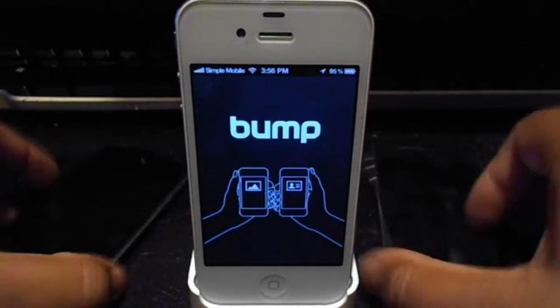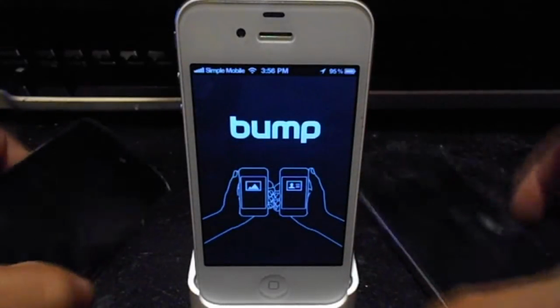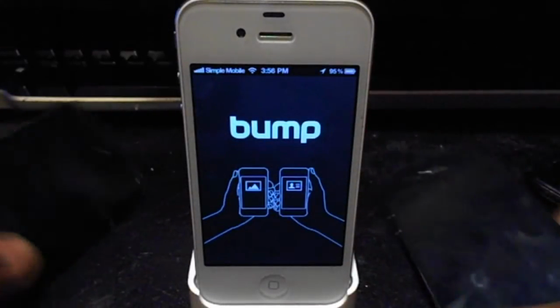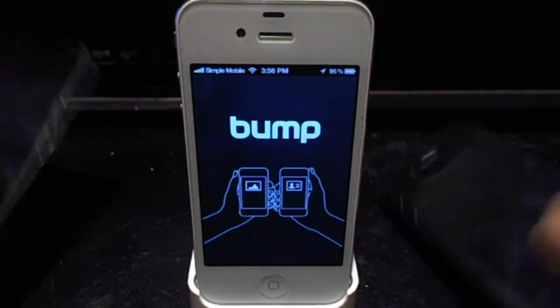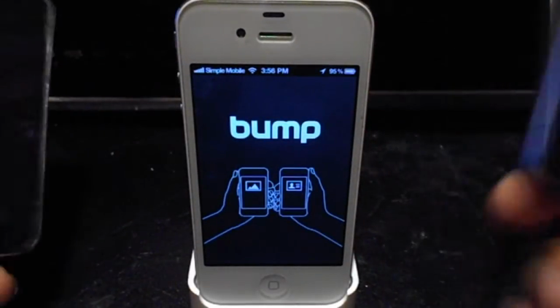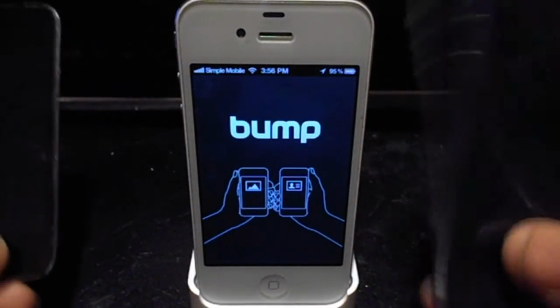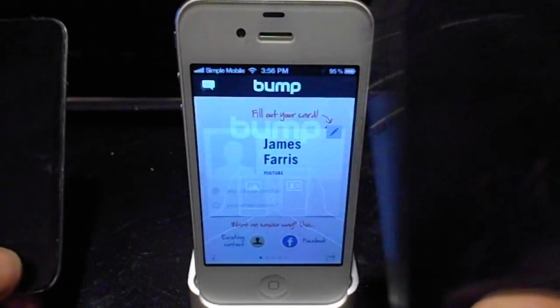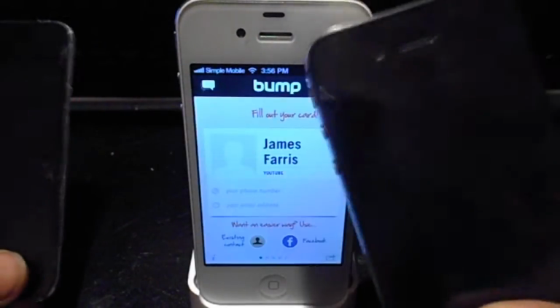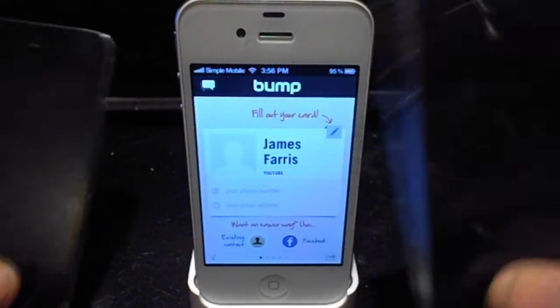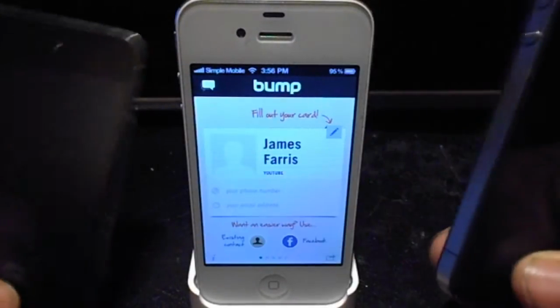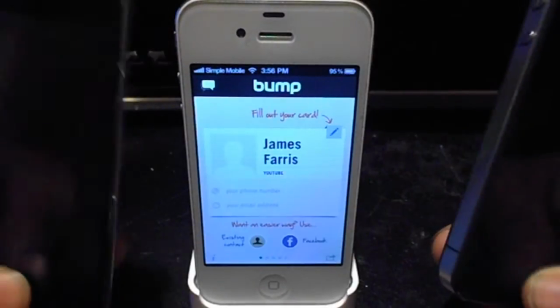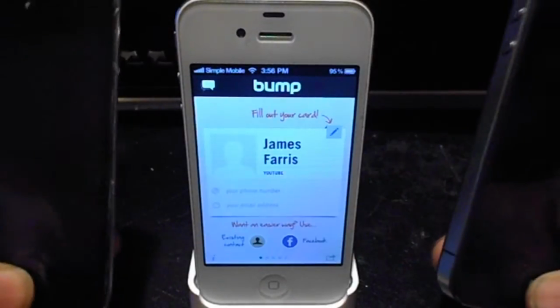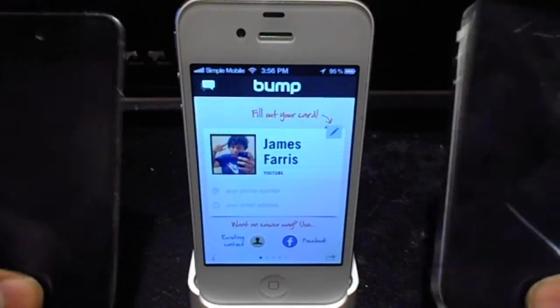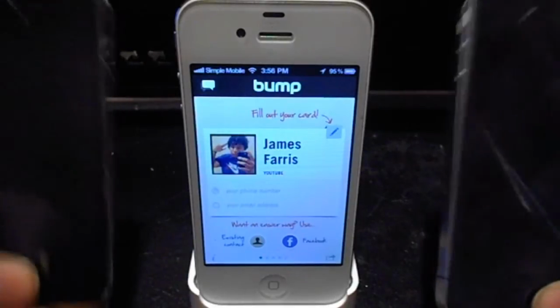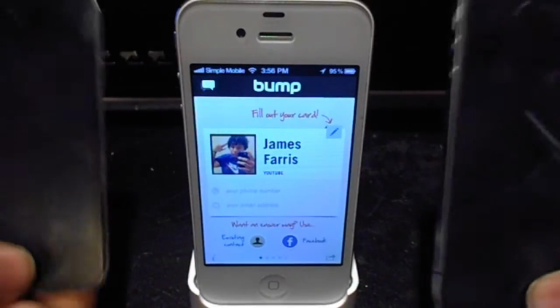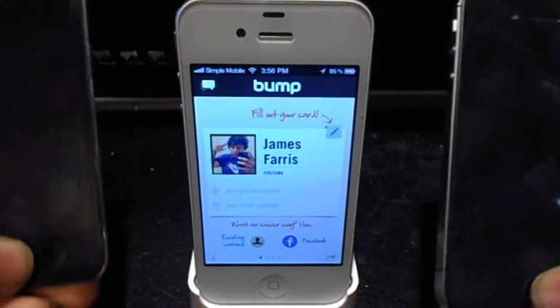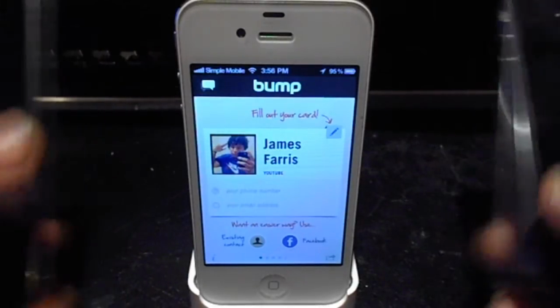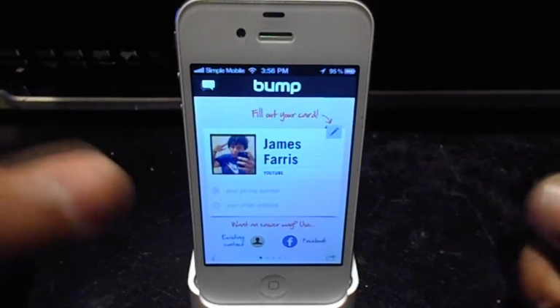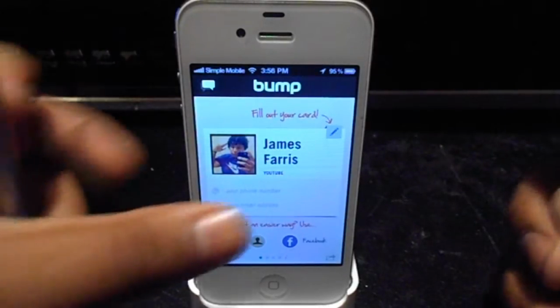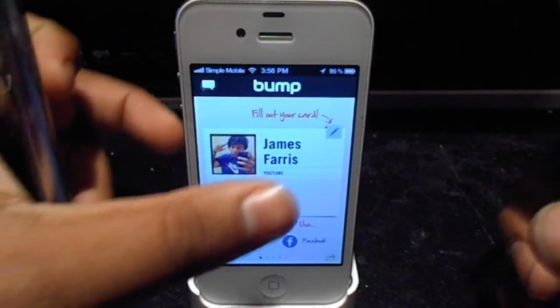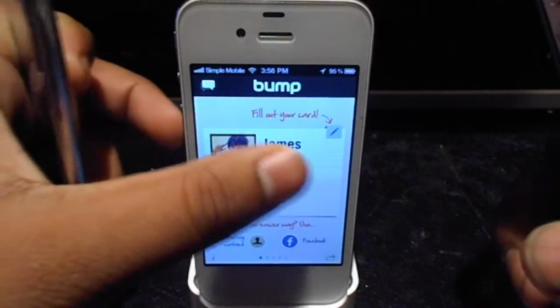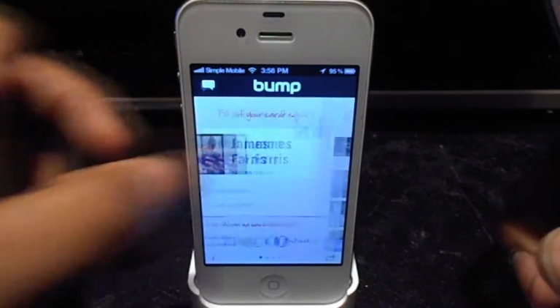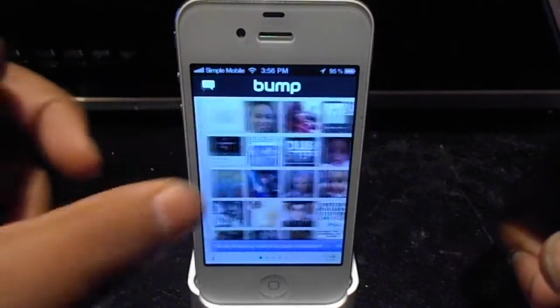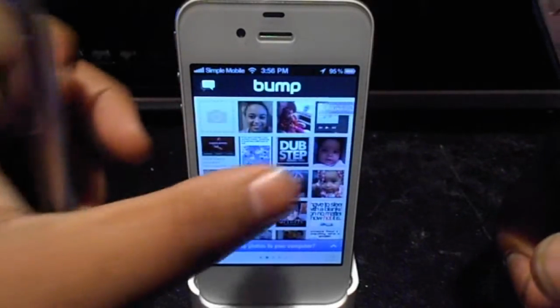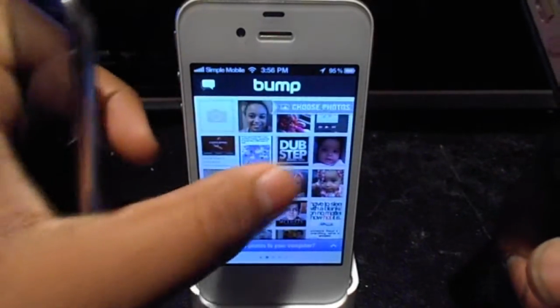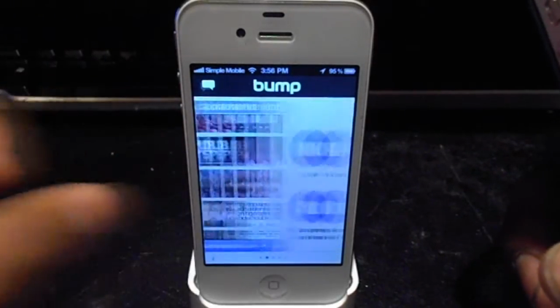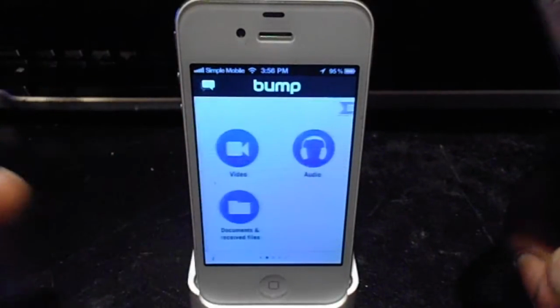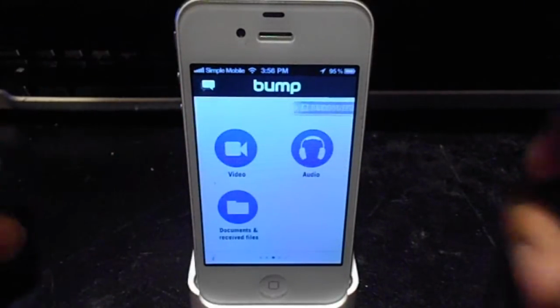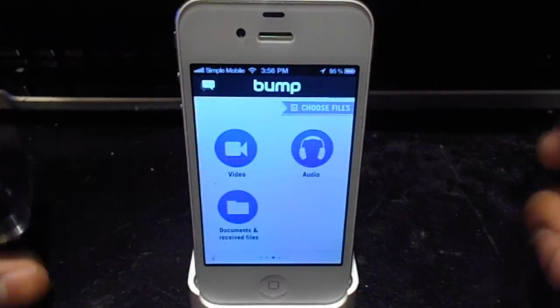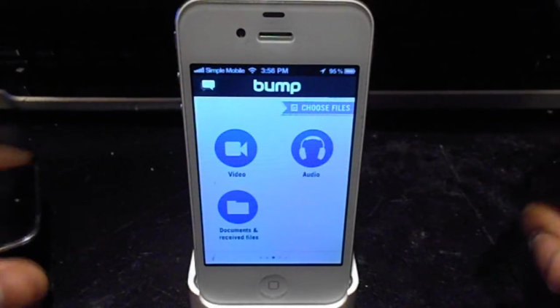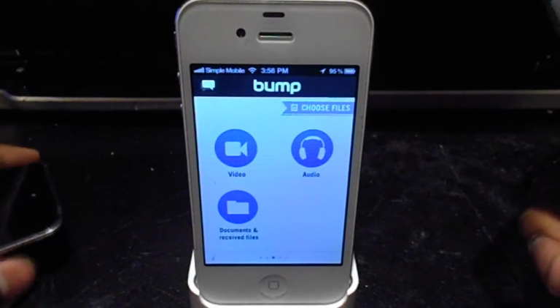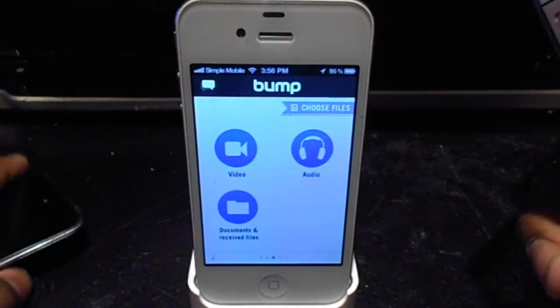I have an iPhone 4, a Verizon iPhone 4, and an iPod Touch 4G right here. And I'm going to show you how this works. This is really cool.